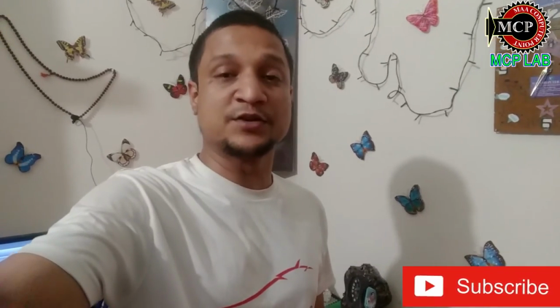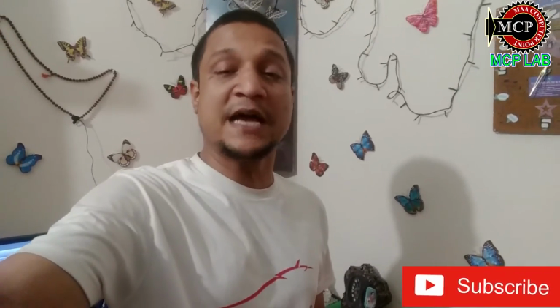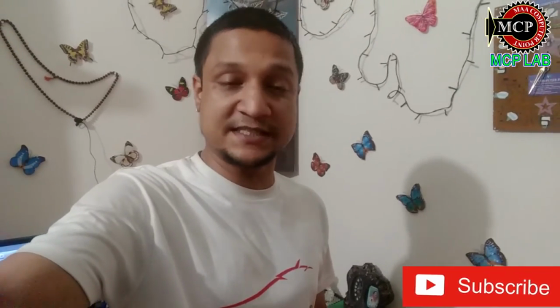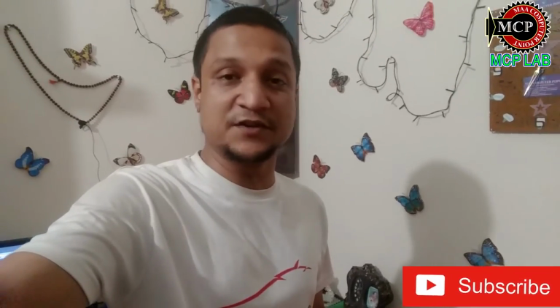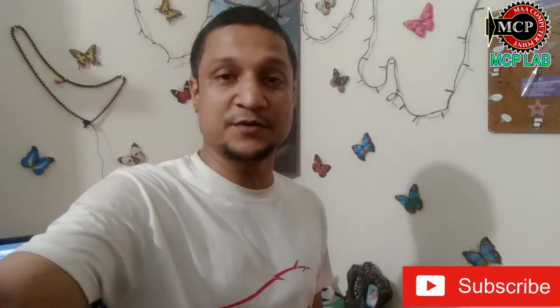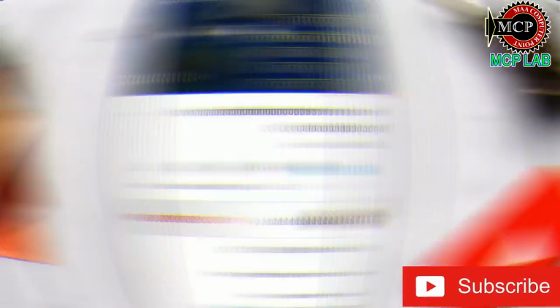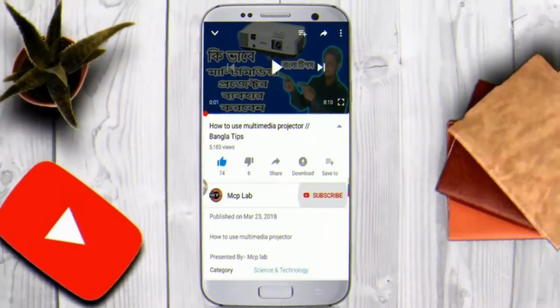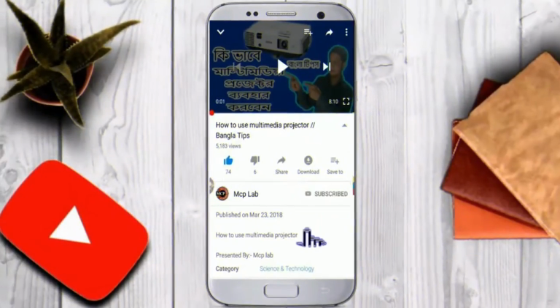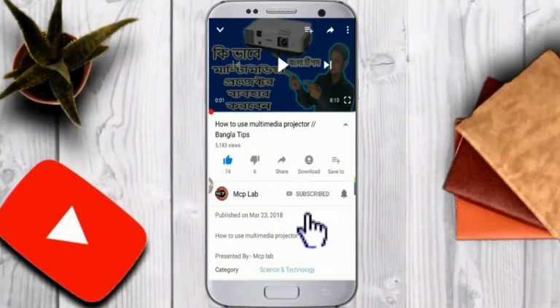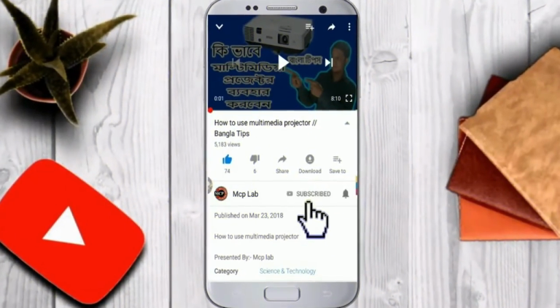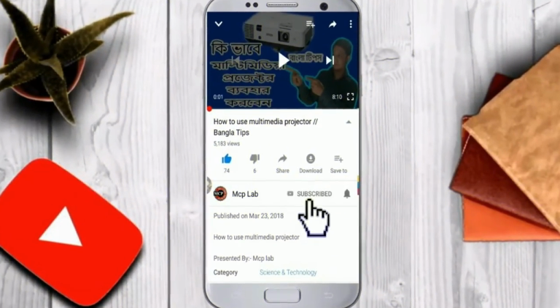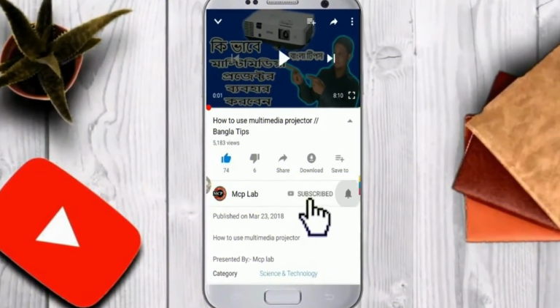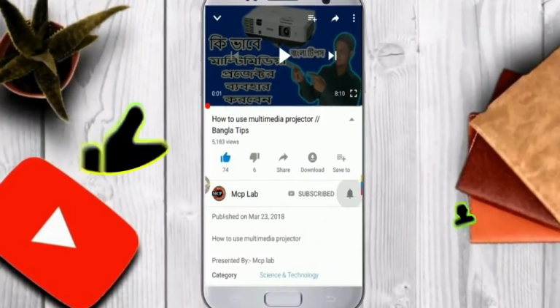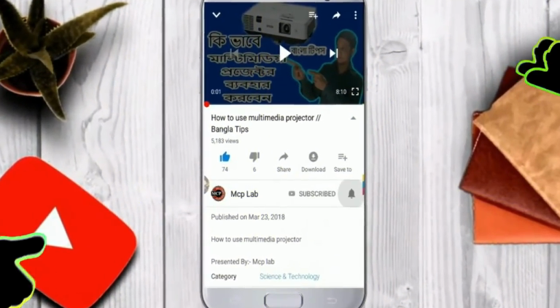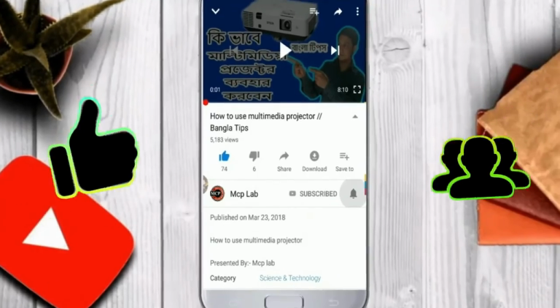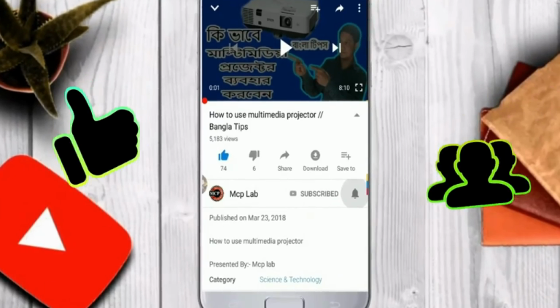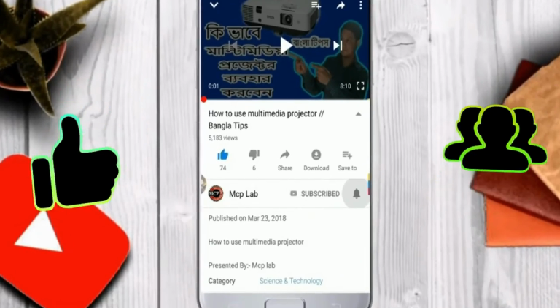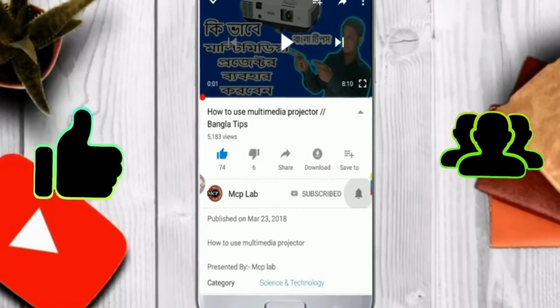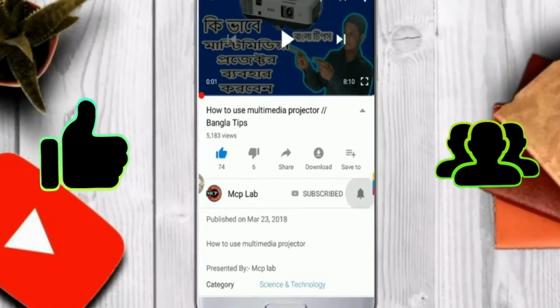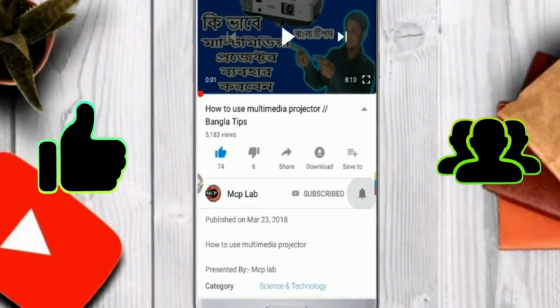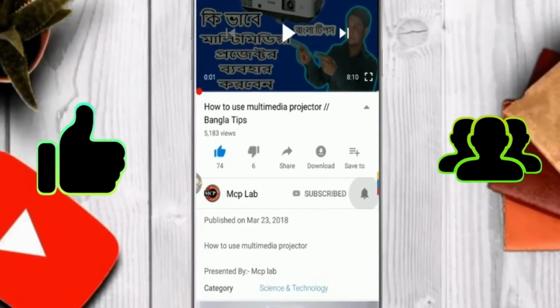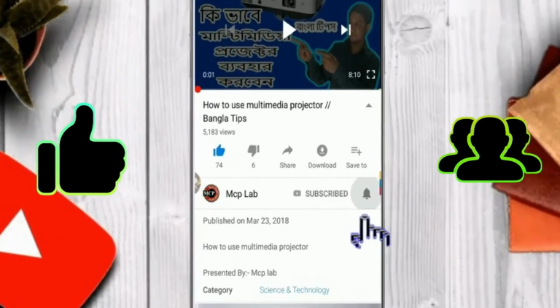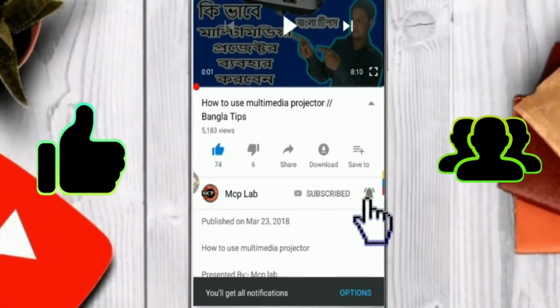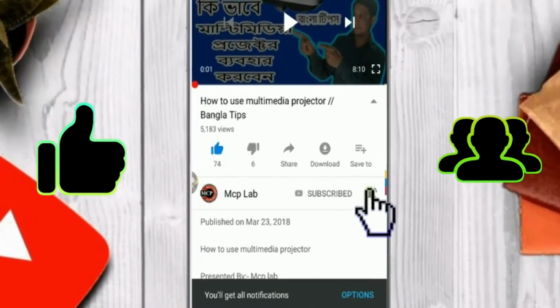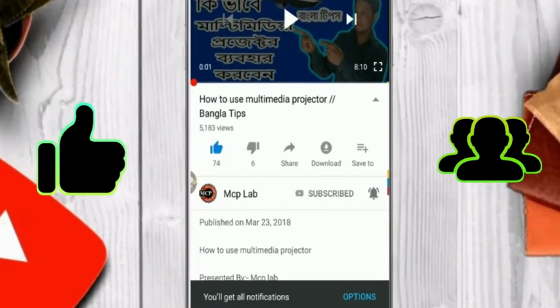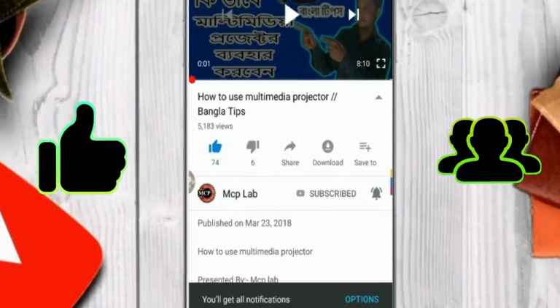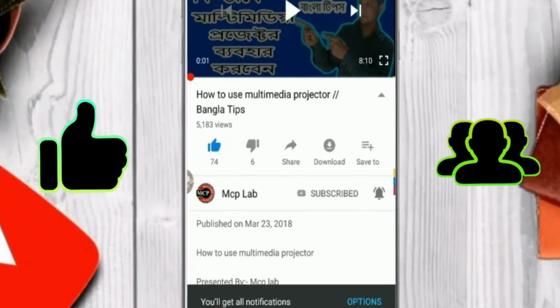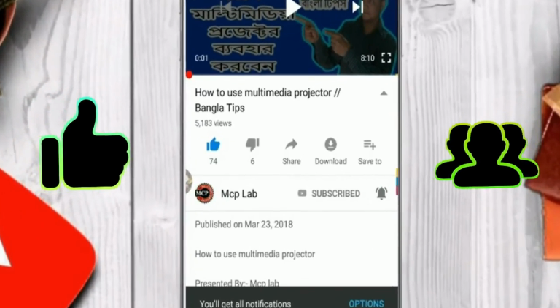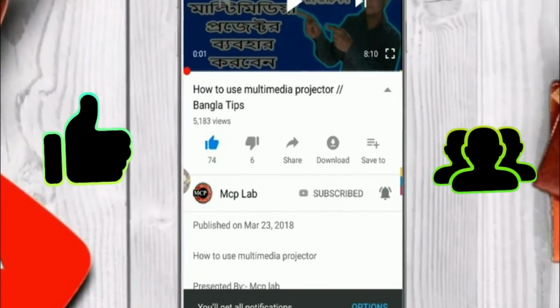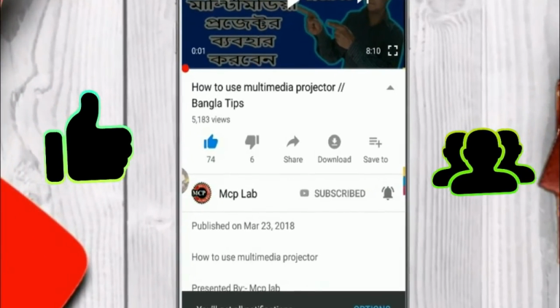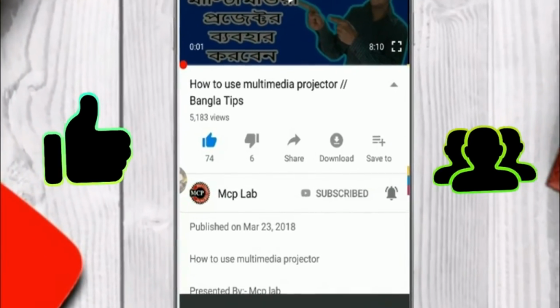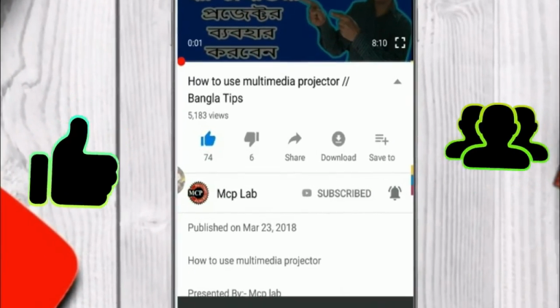Subscribe to NCP Lab channel and subscribe to the channel.